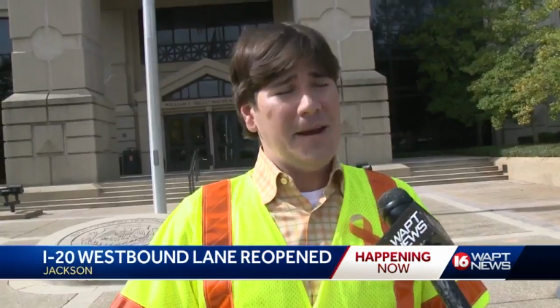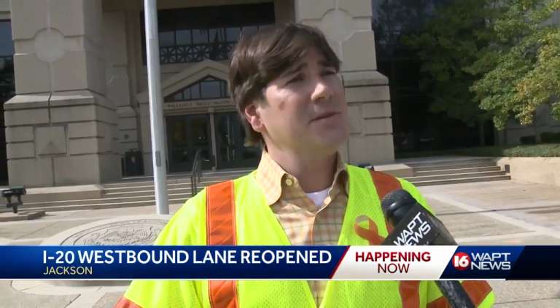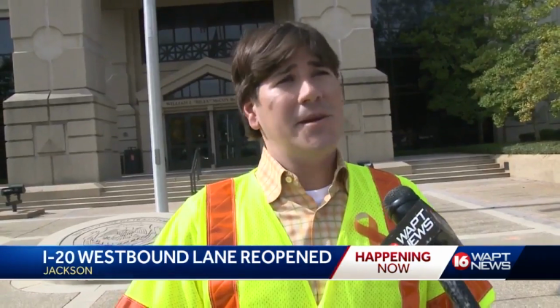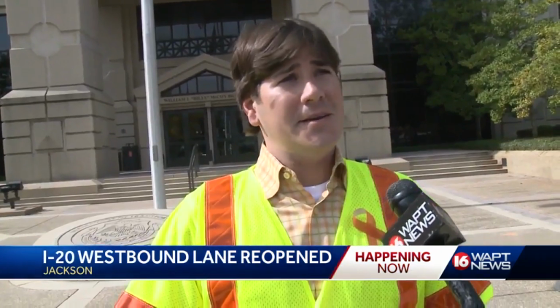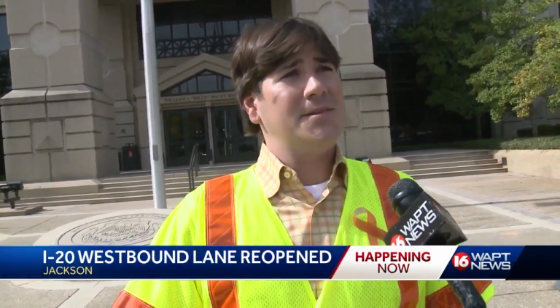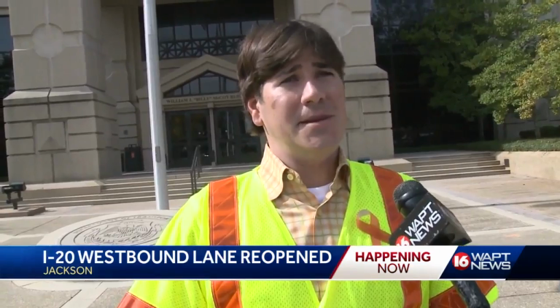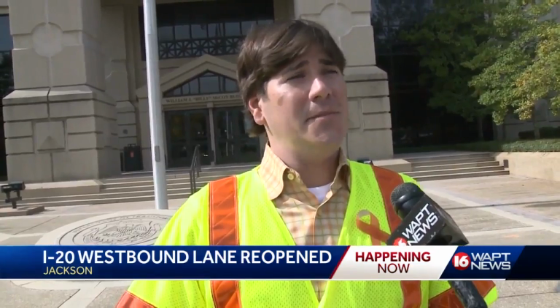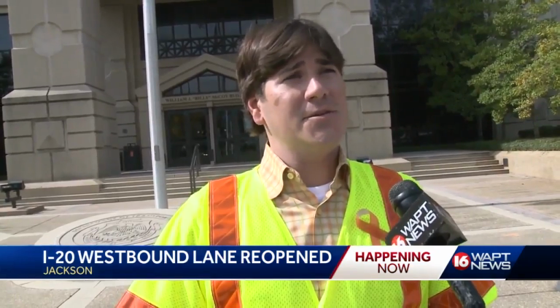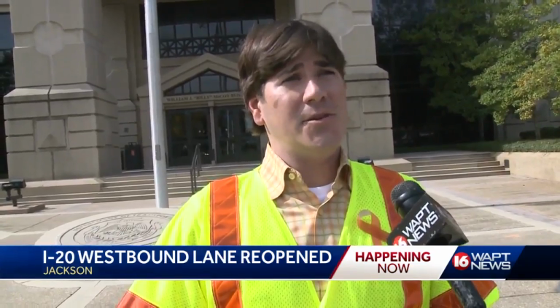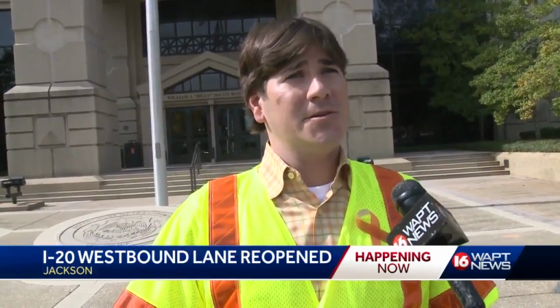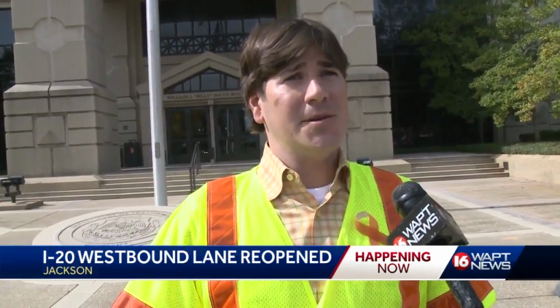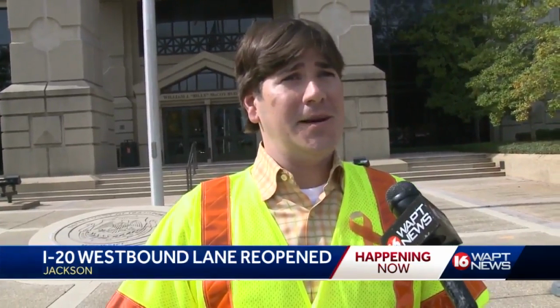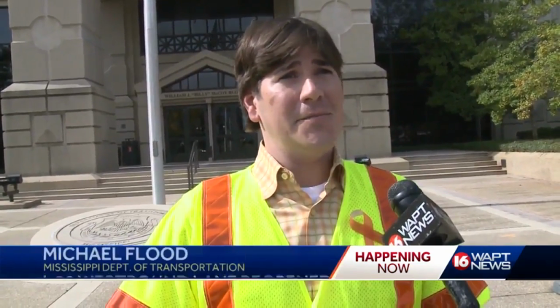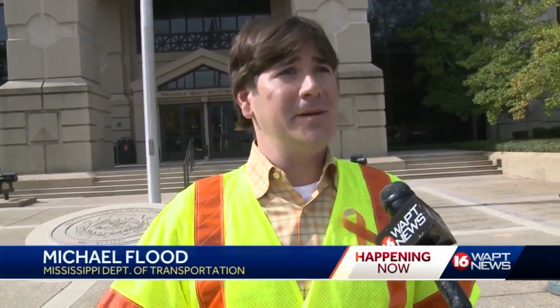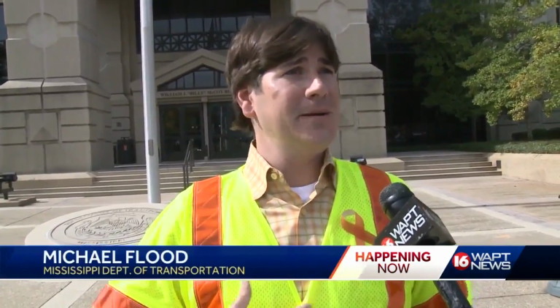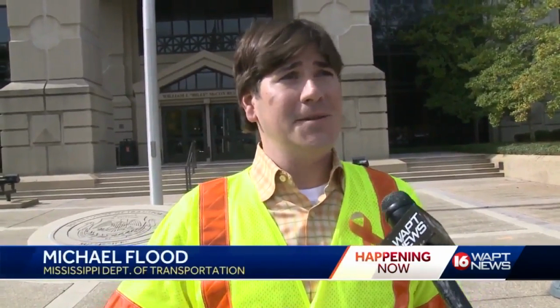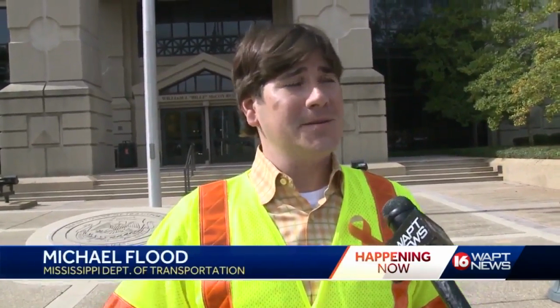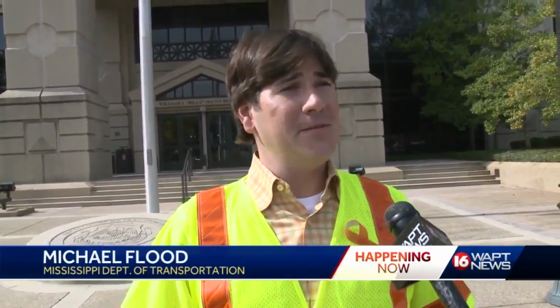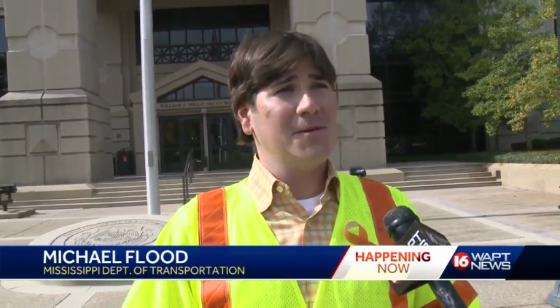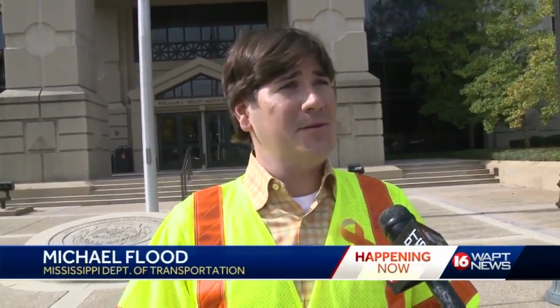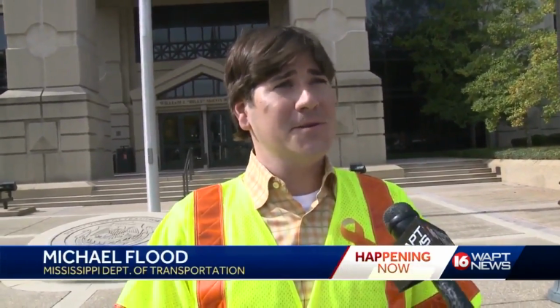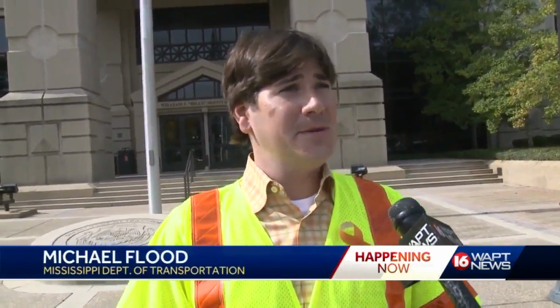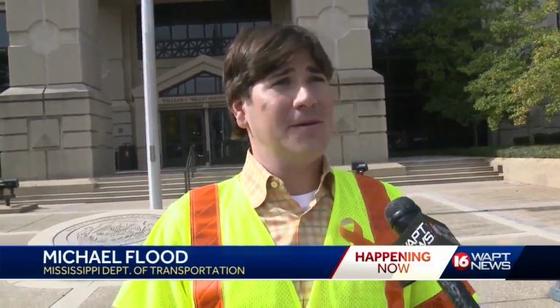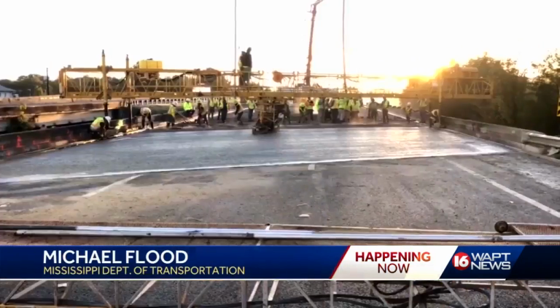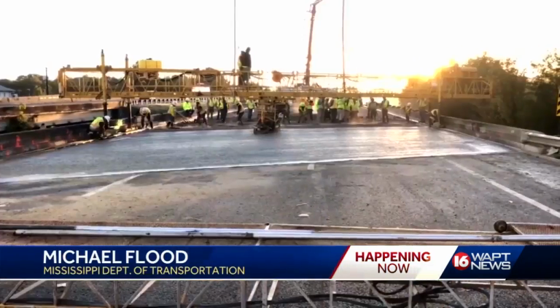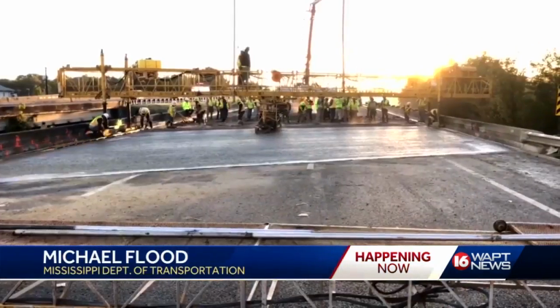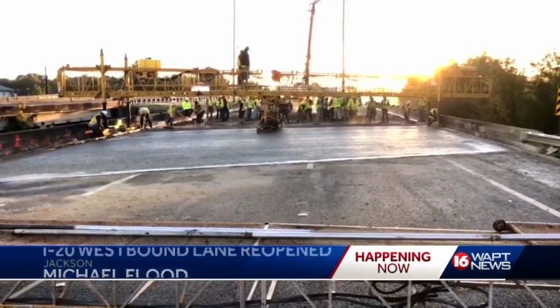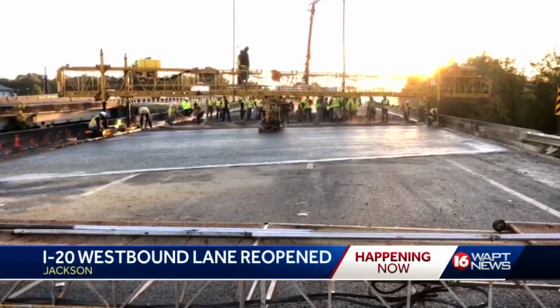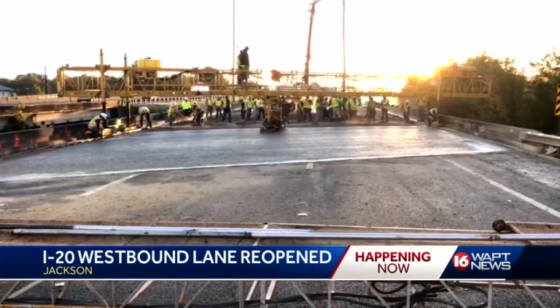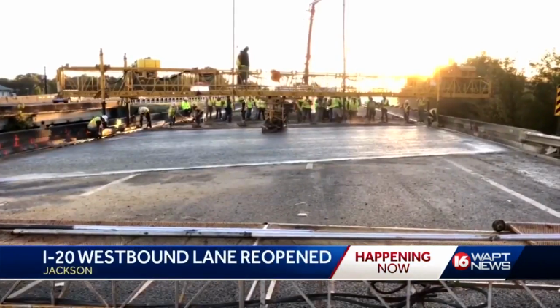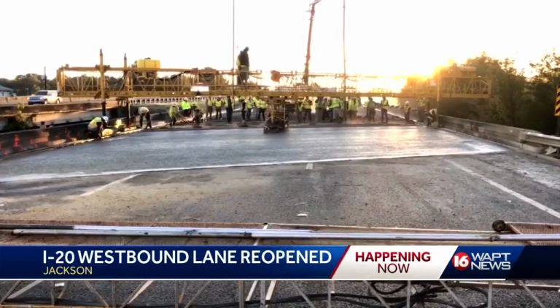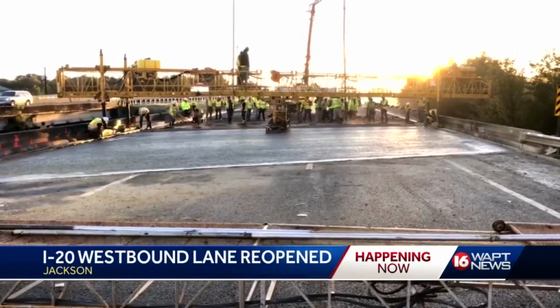It absolutely has. It's been a major closure. I've been into it about 10 years — I've never heard of a closure this big. It was a major repair job.